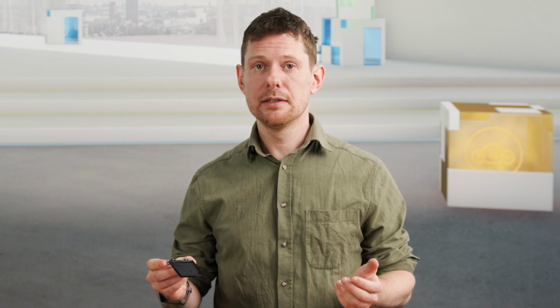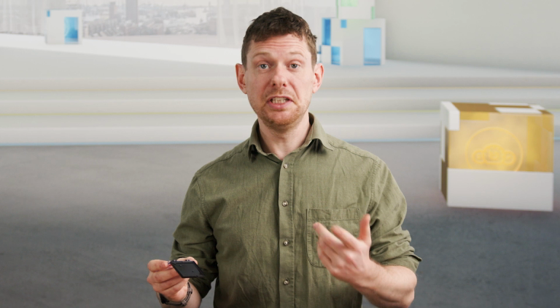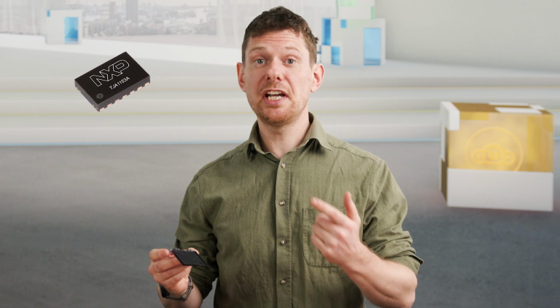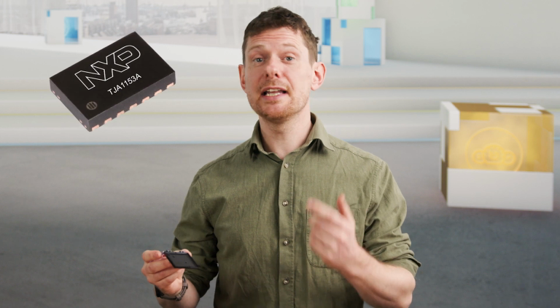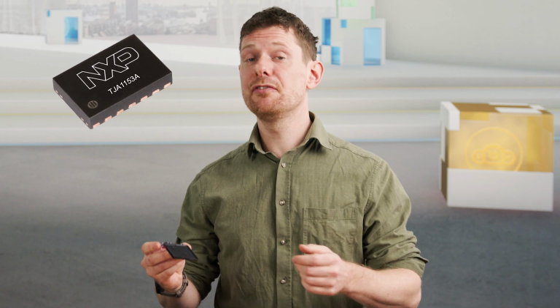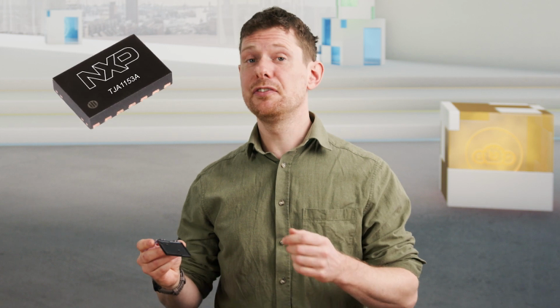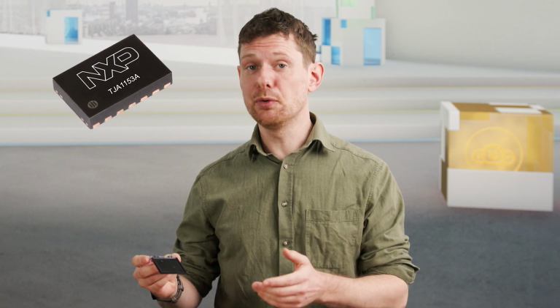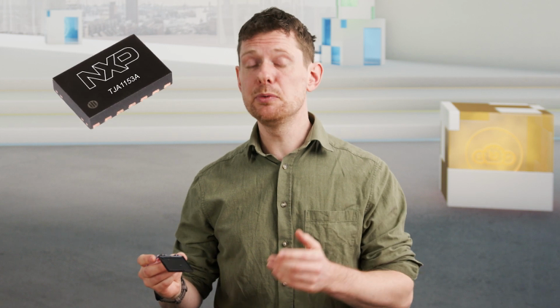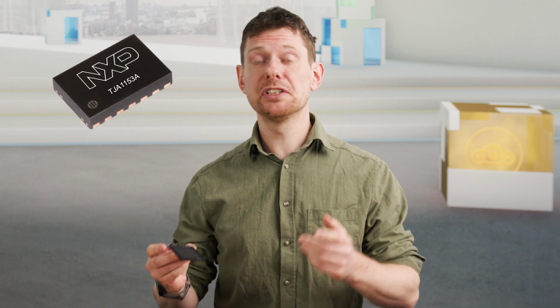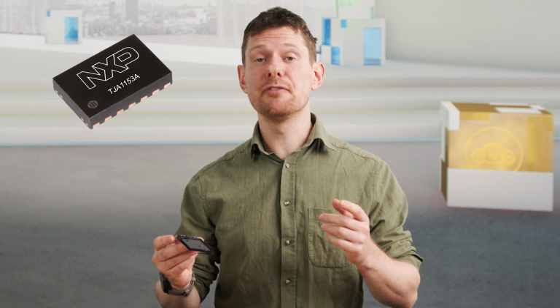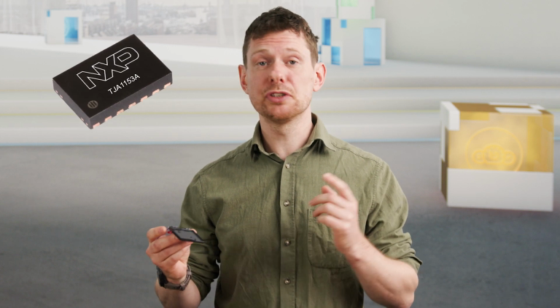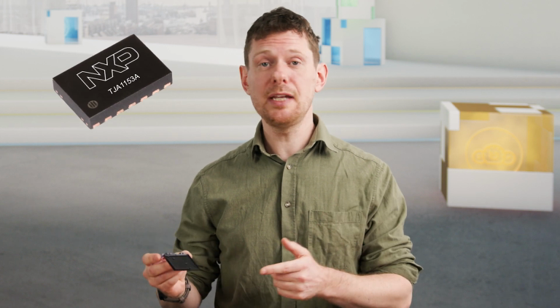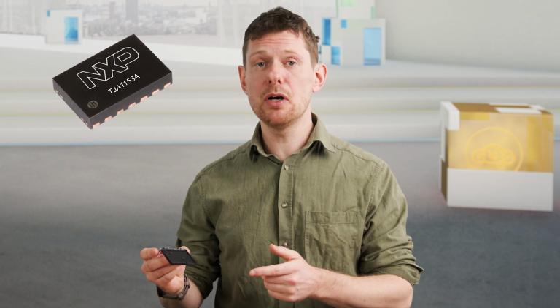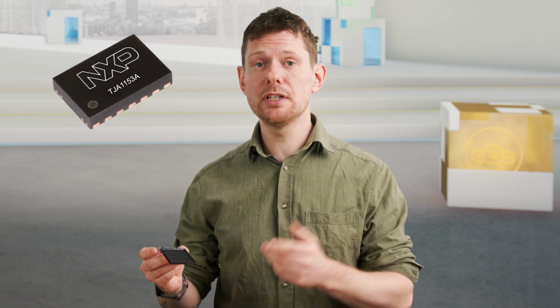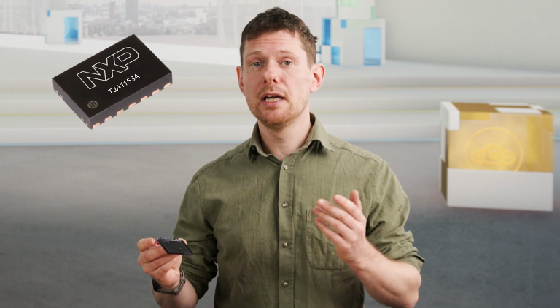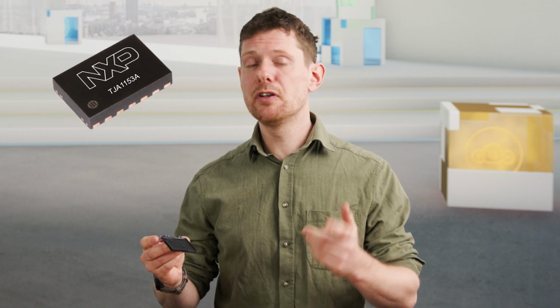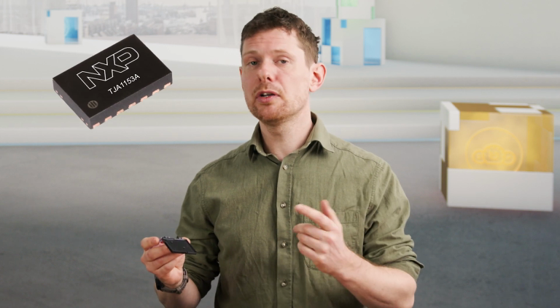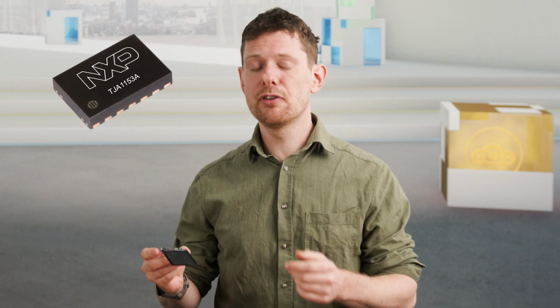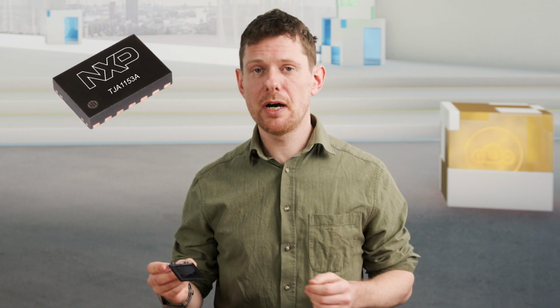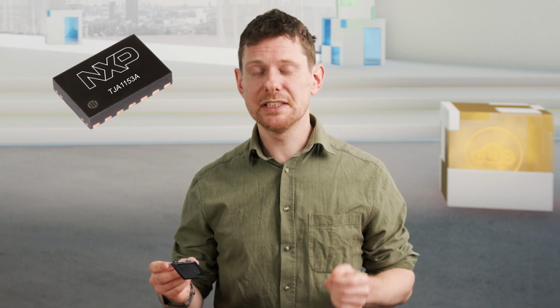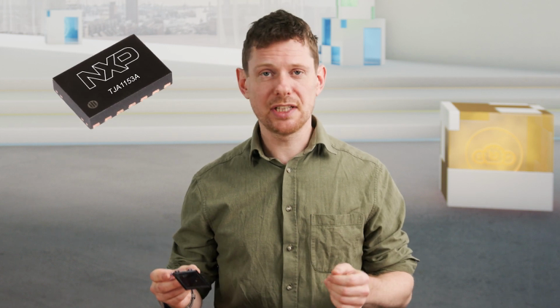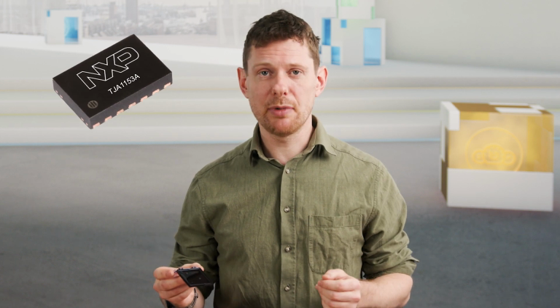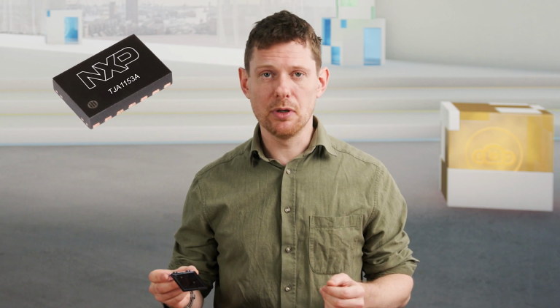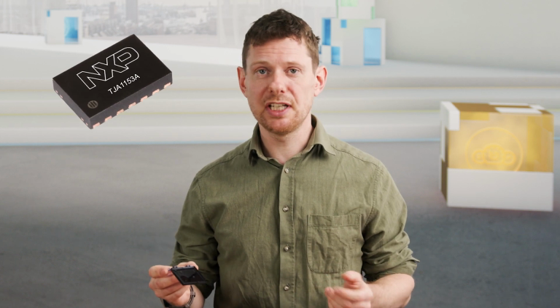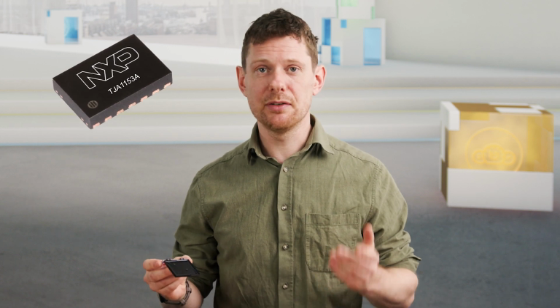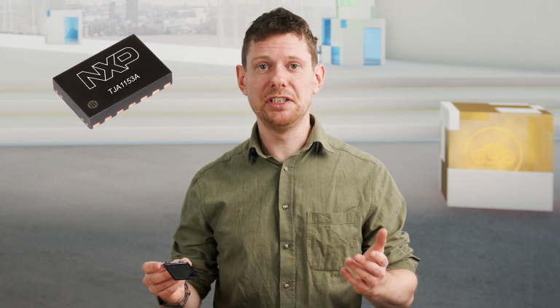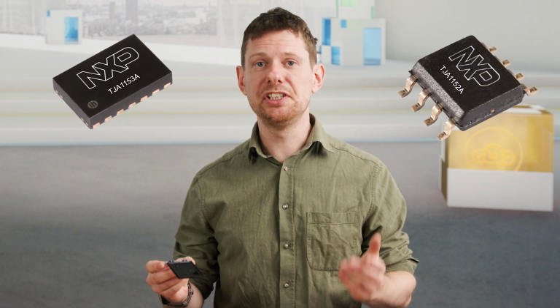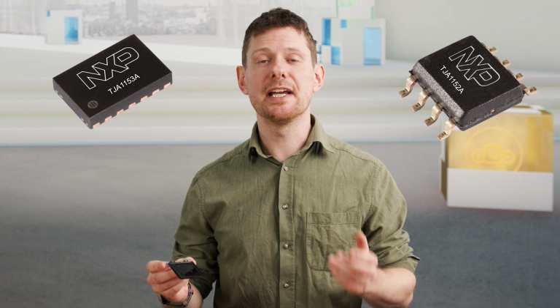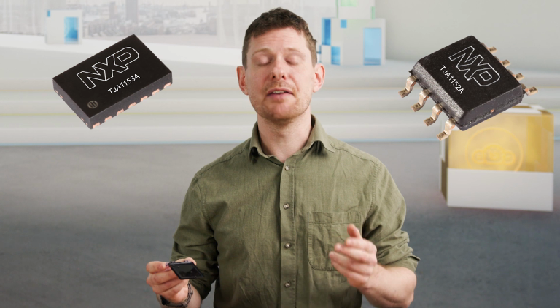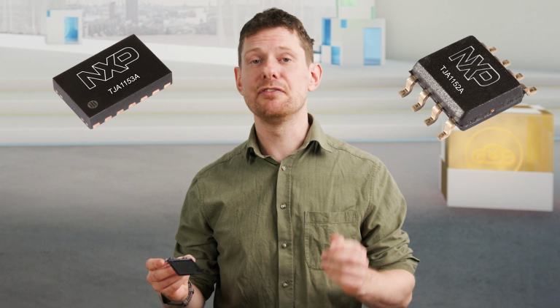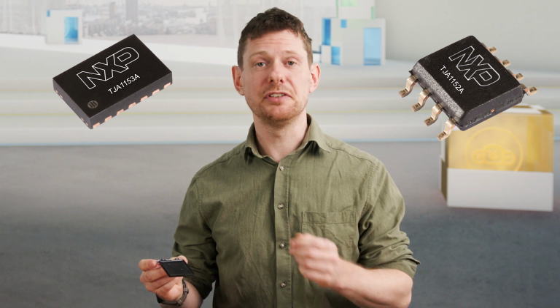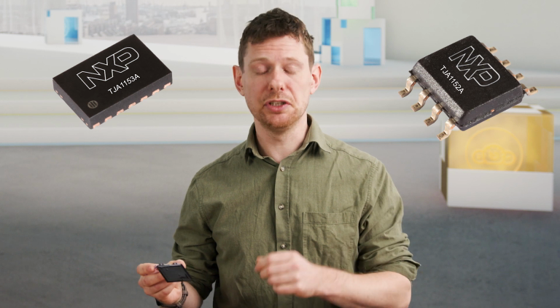The TJA-1153 was designed for sleep mode. If you're looking for a part in standby mode, check out the TJA-1152.